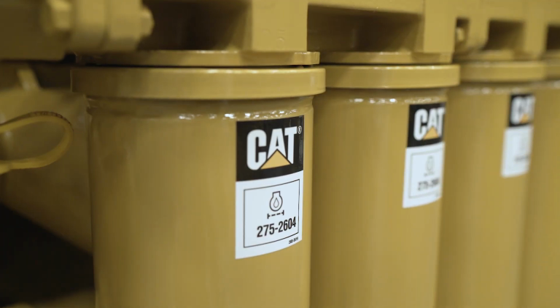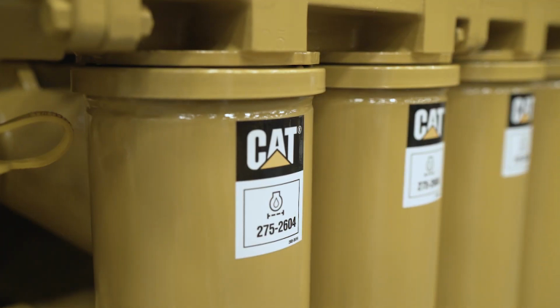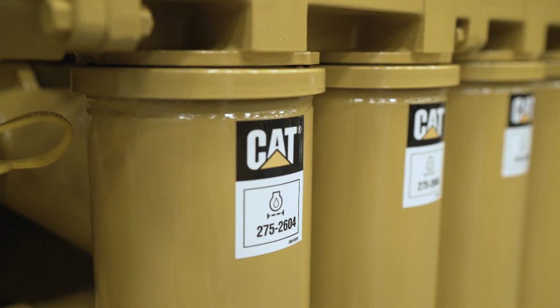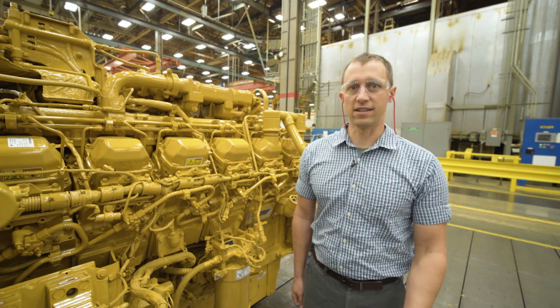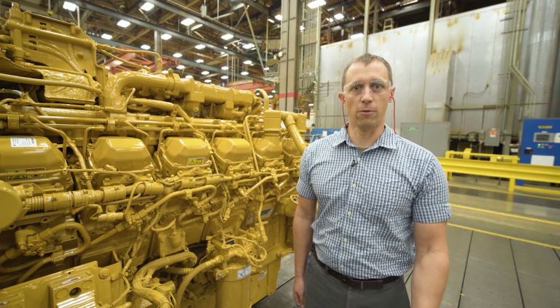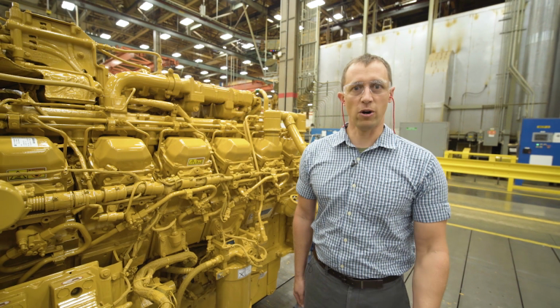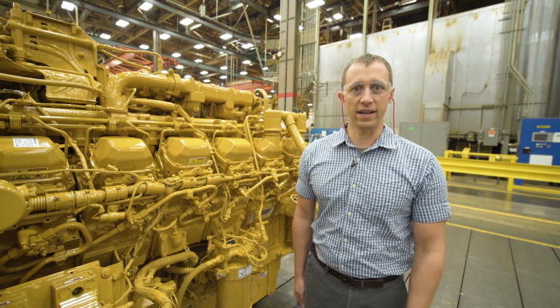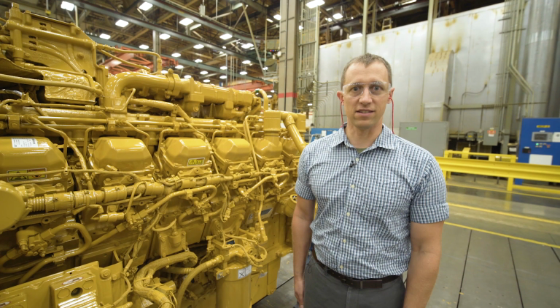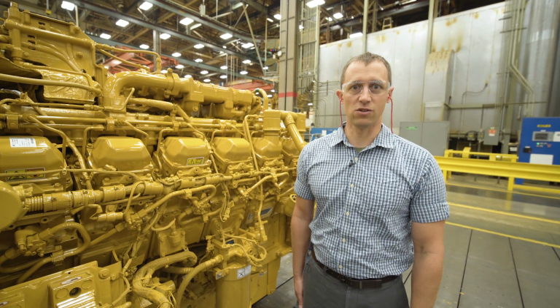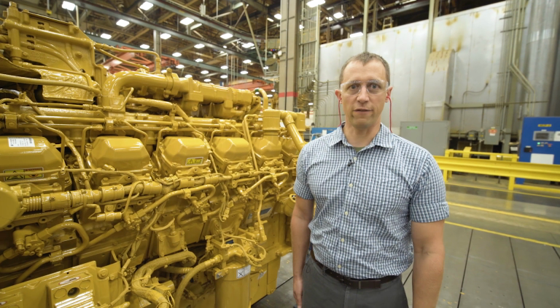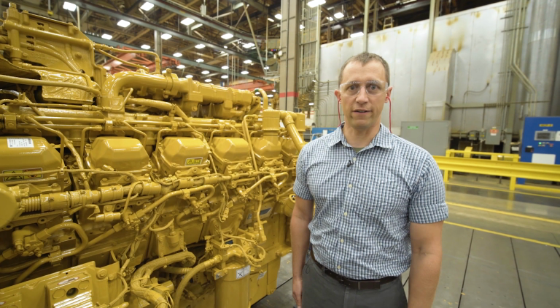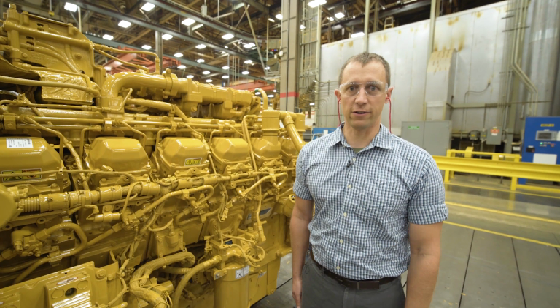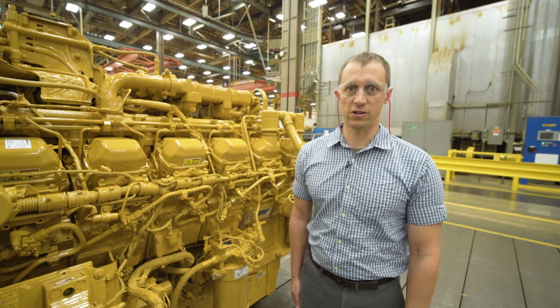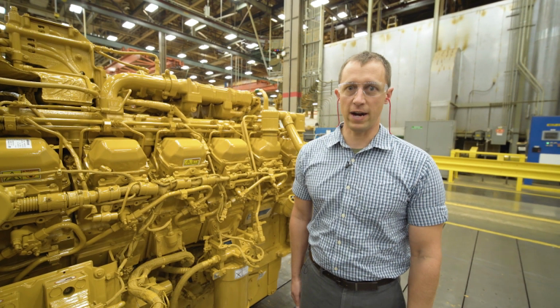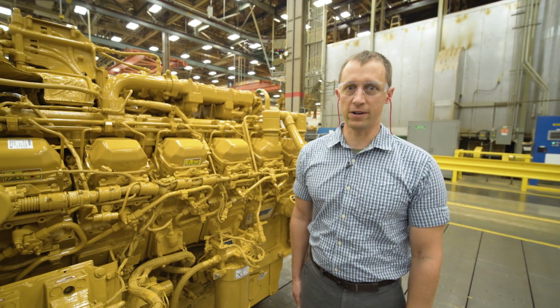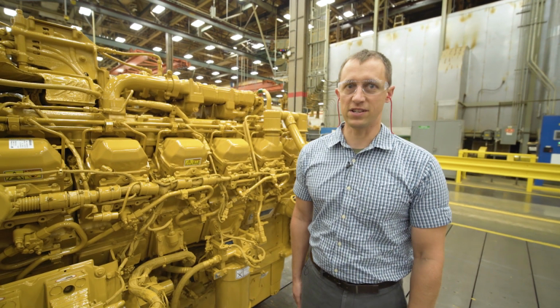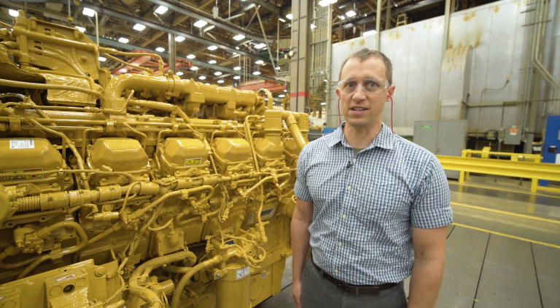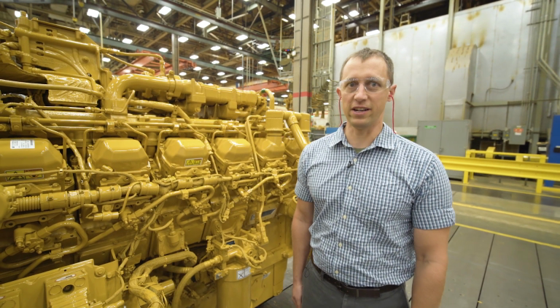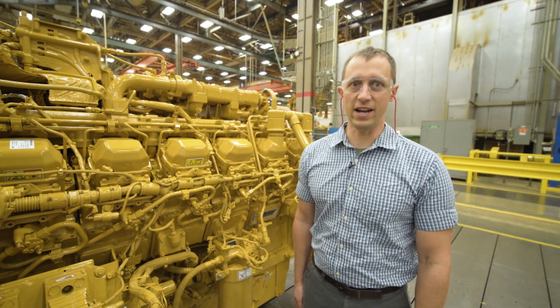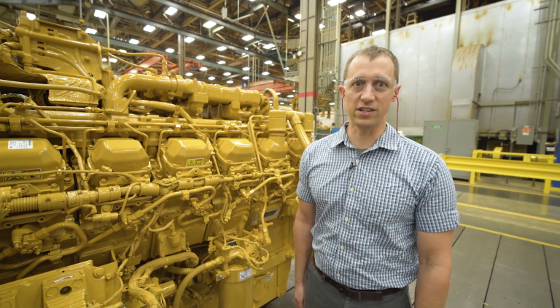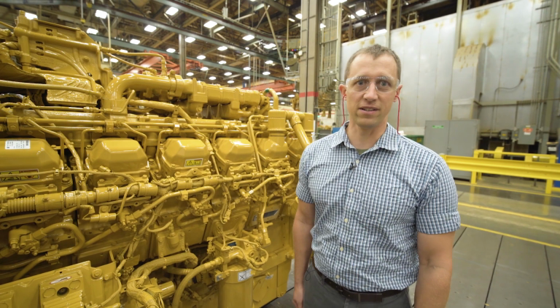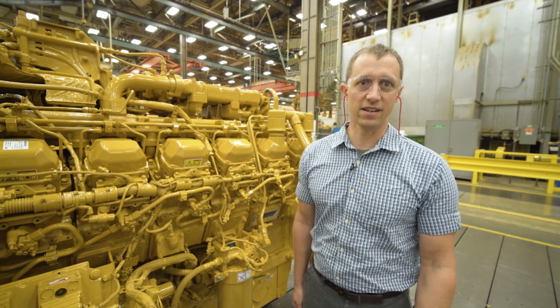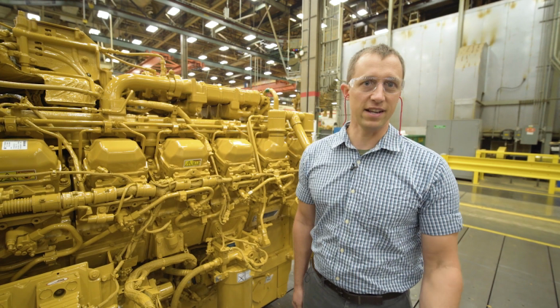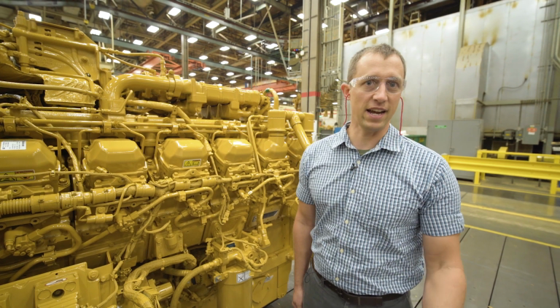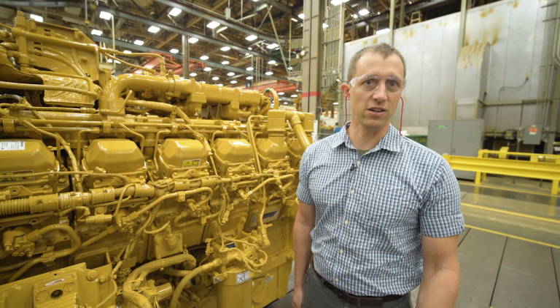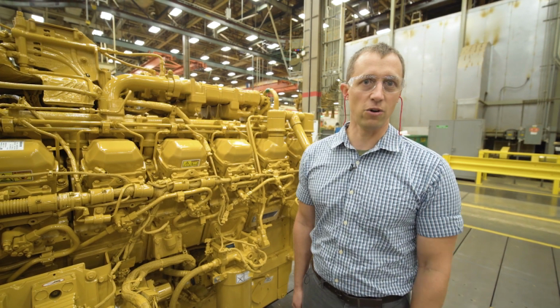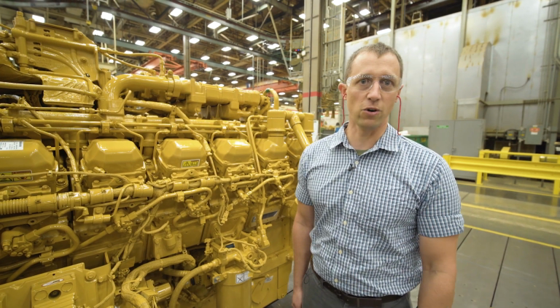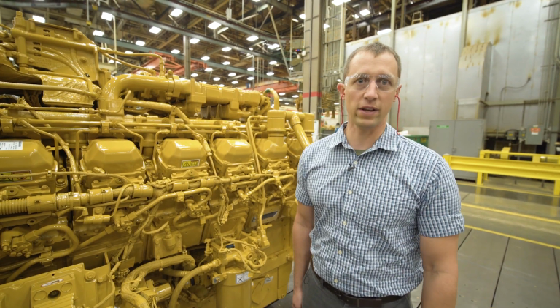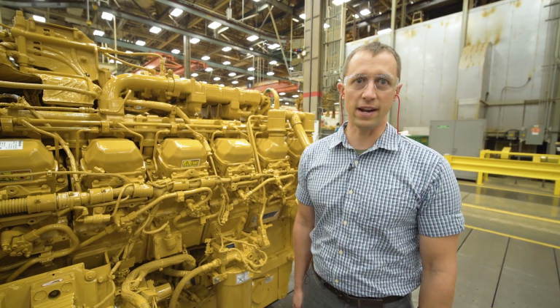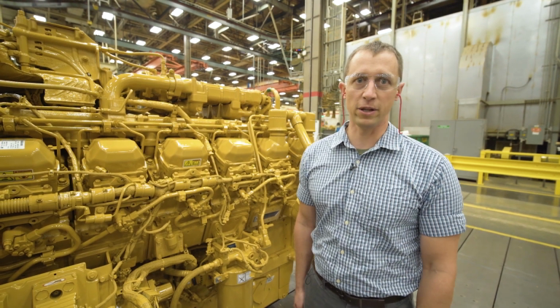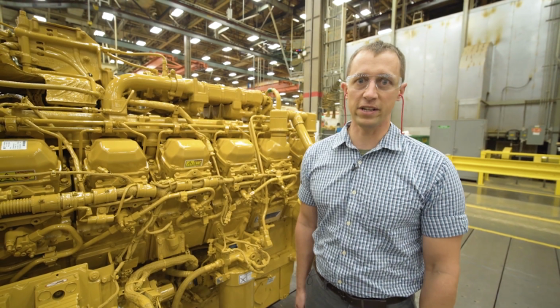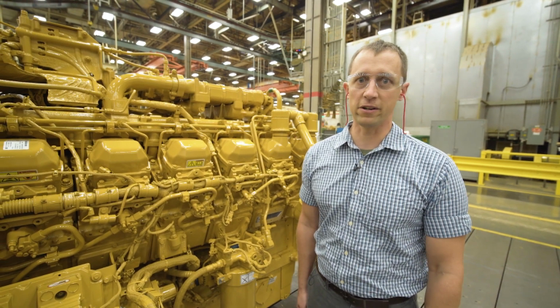If you'd like to know more about this 2,500 horsepower, 60-liter engine, contact your local Caterpillar dealer.